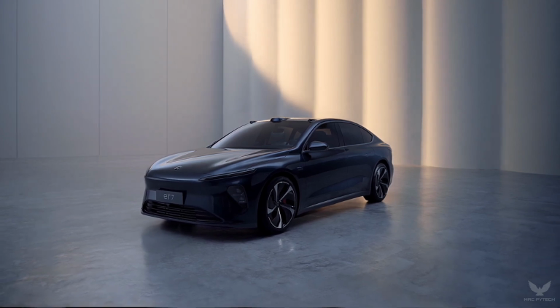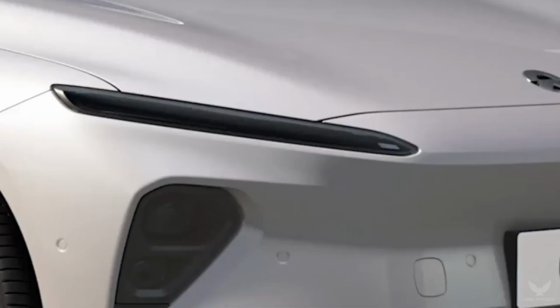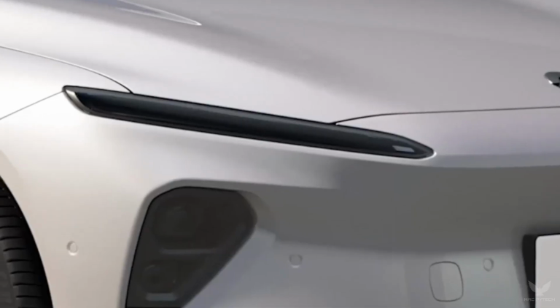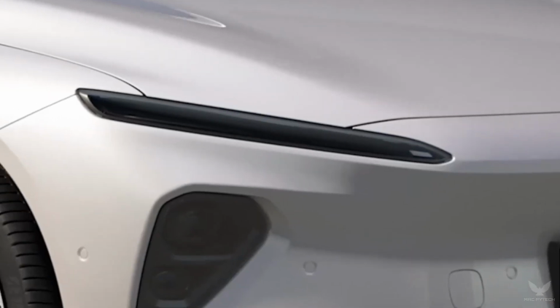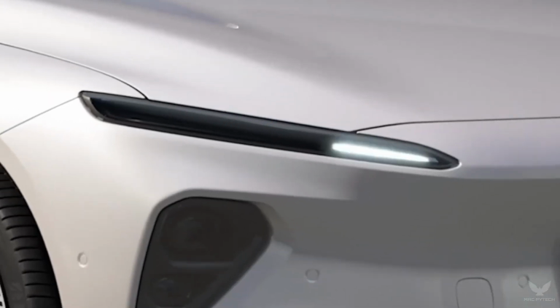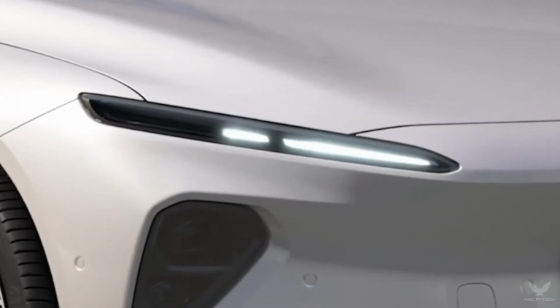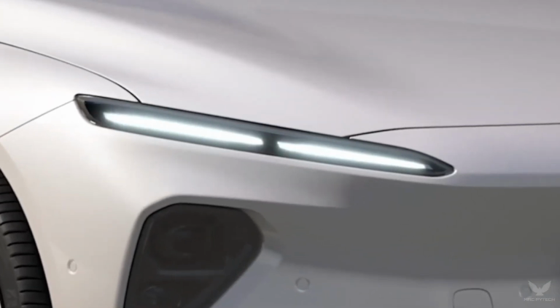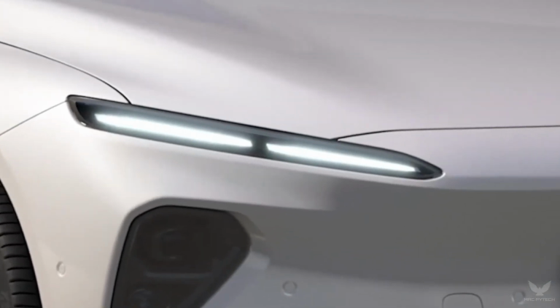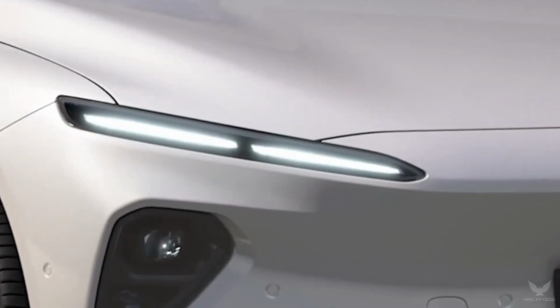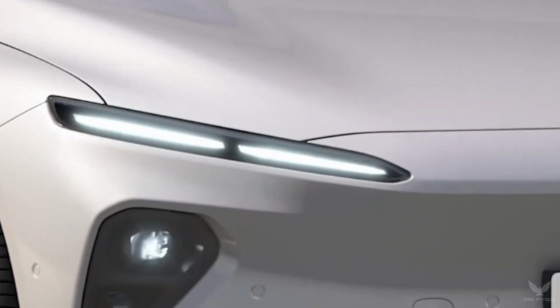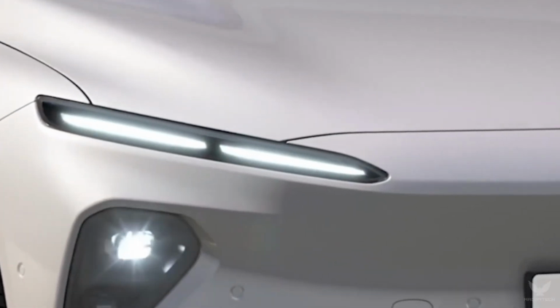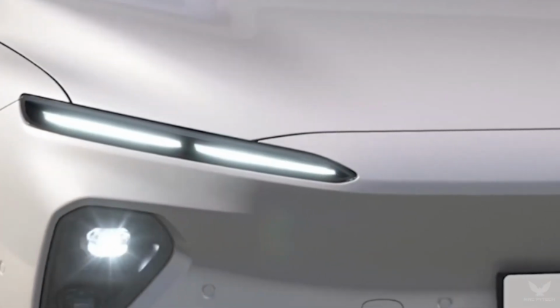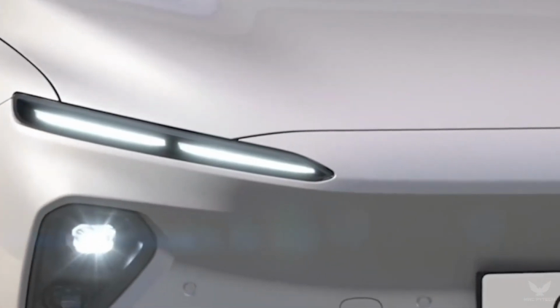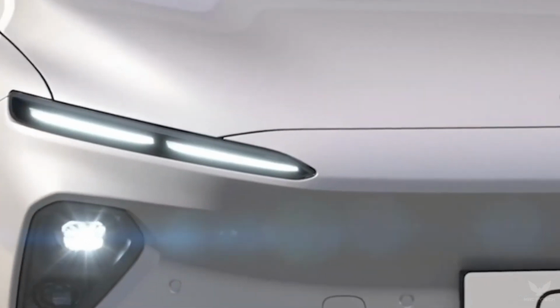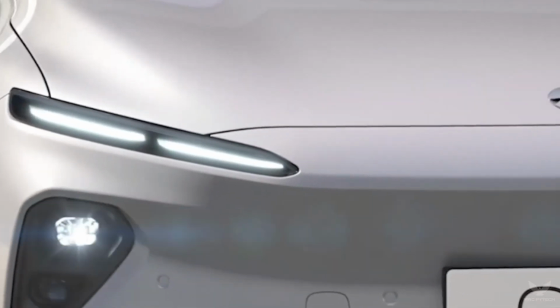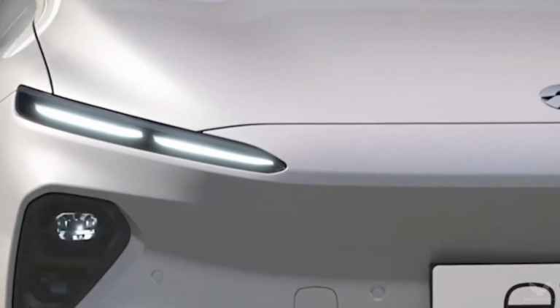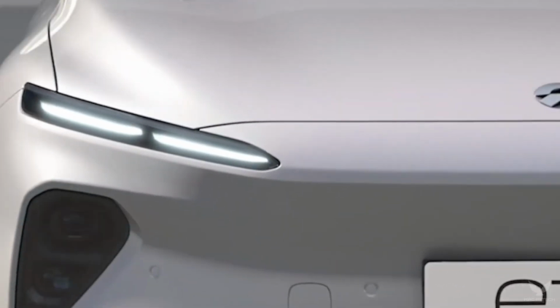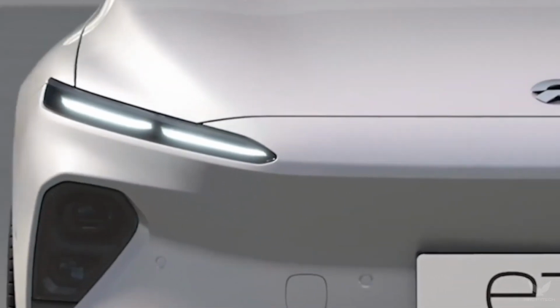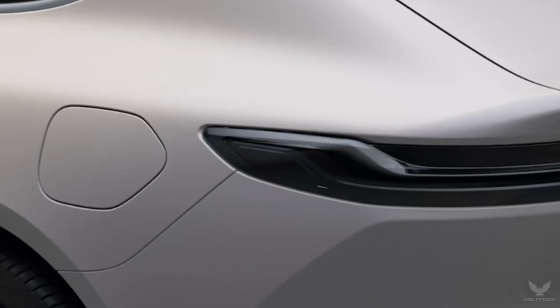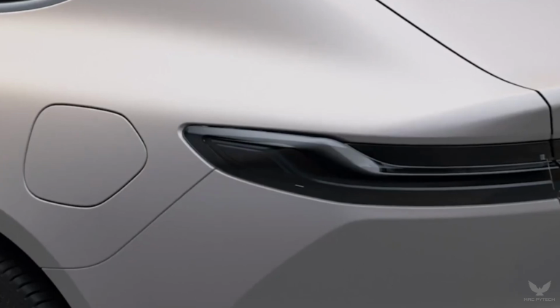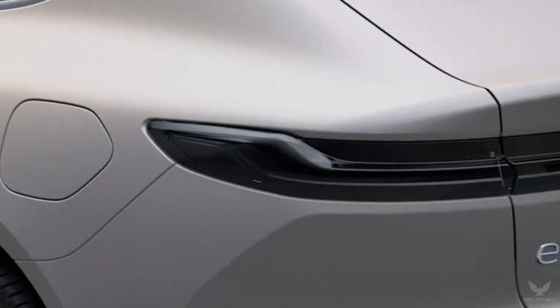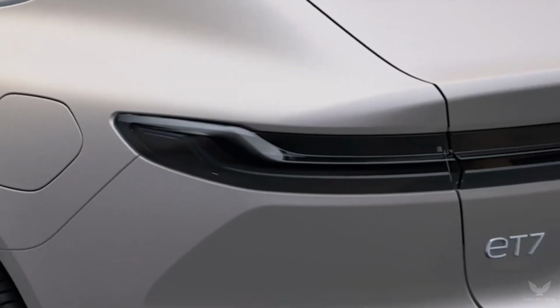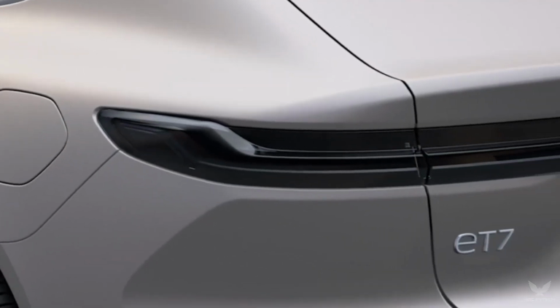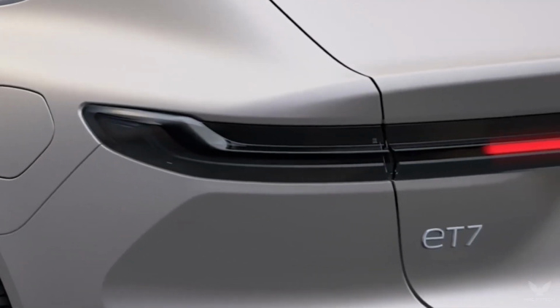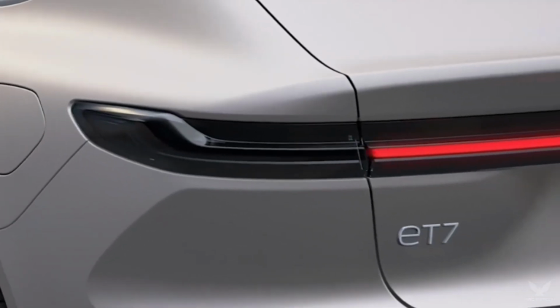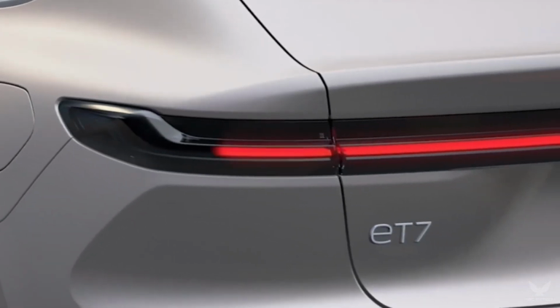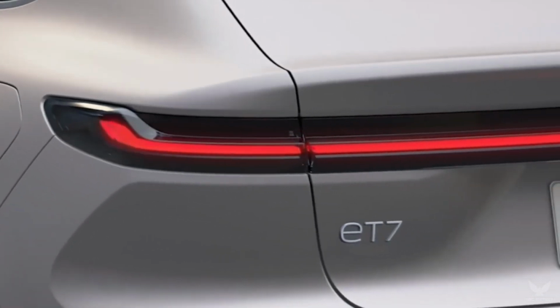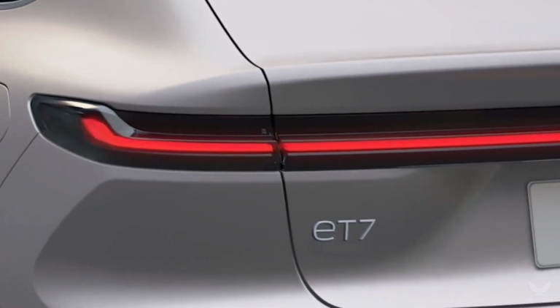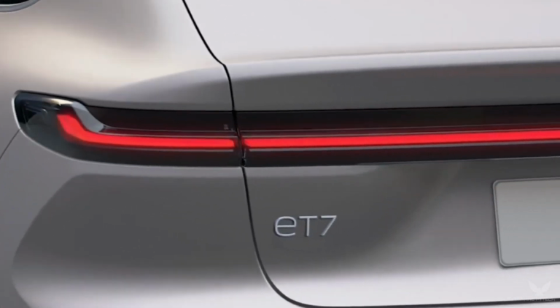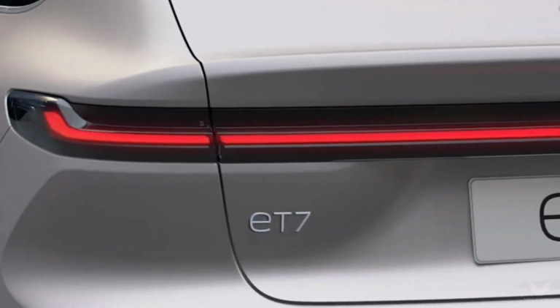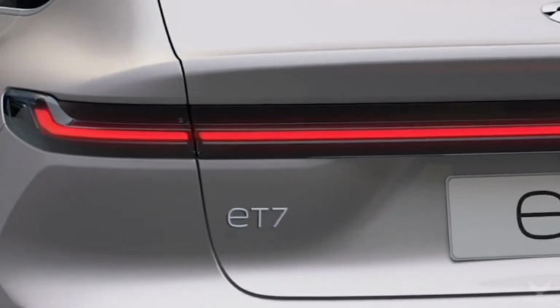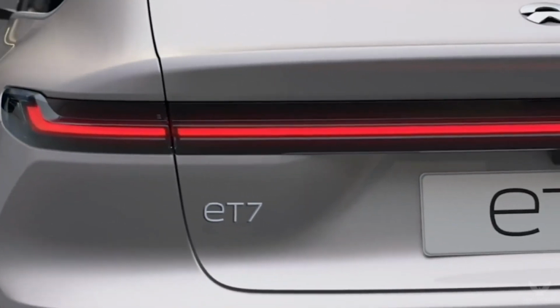Double-dash daytime running lights, integrated X-Bar, 3D heartbeat taillight — purer and more progressive.